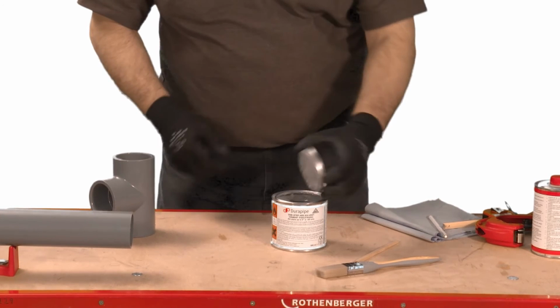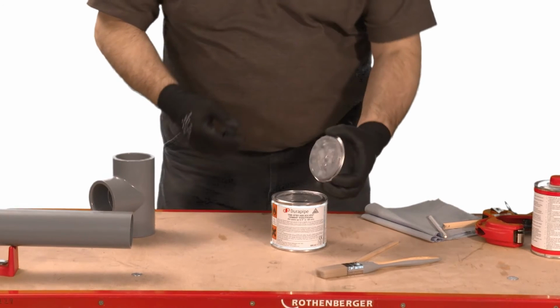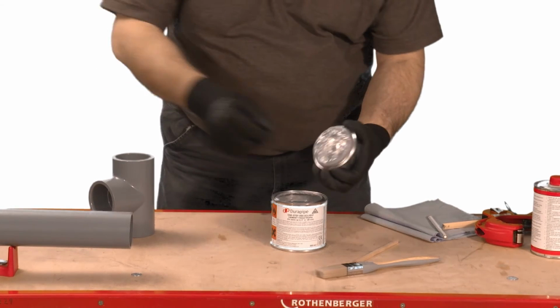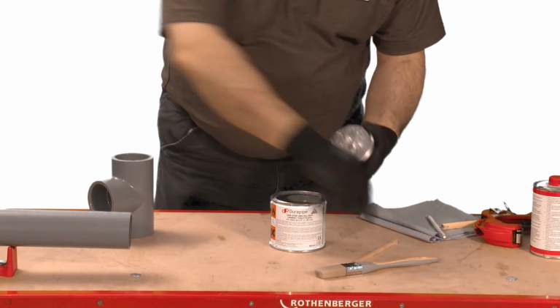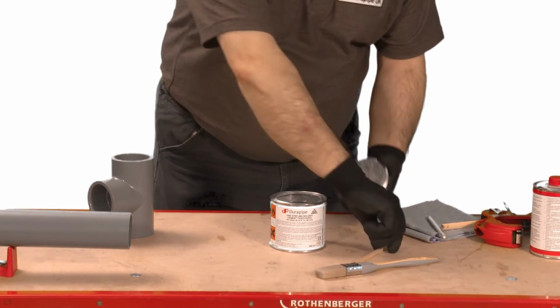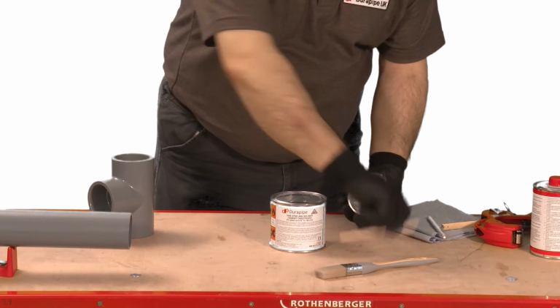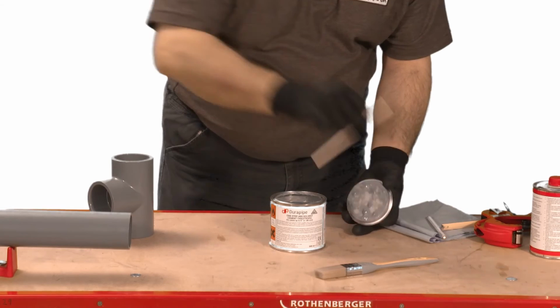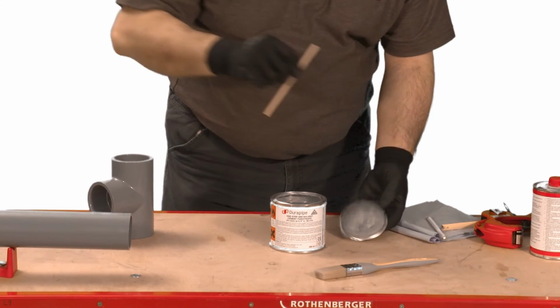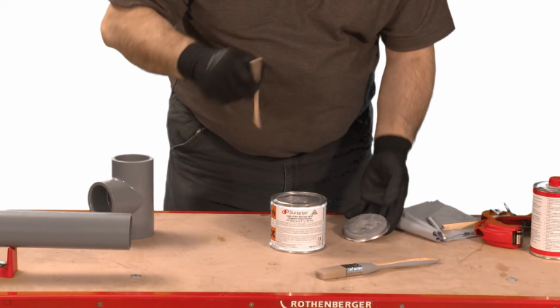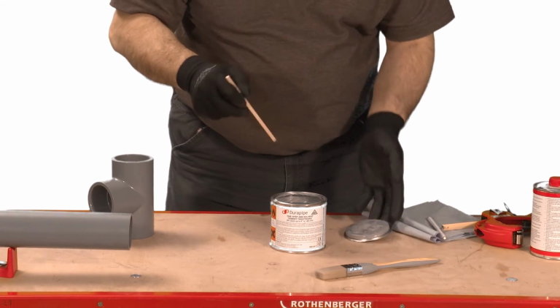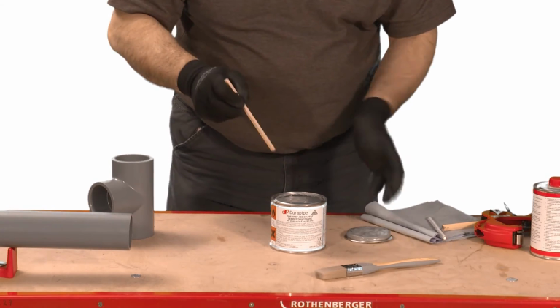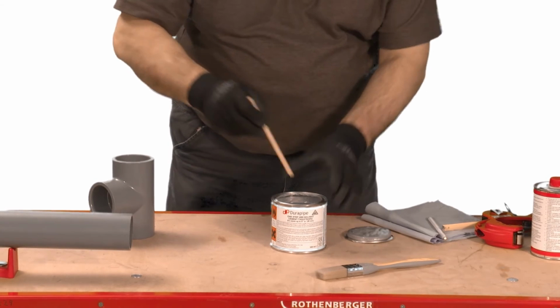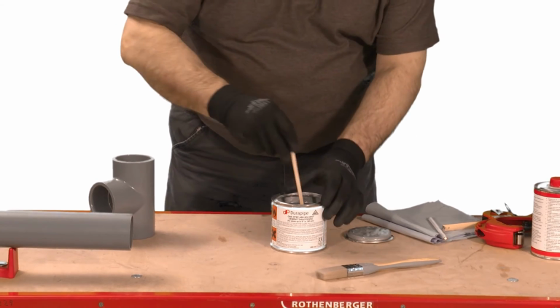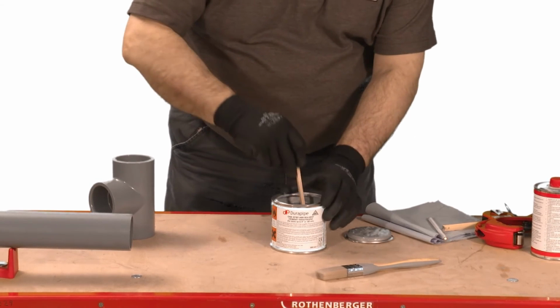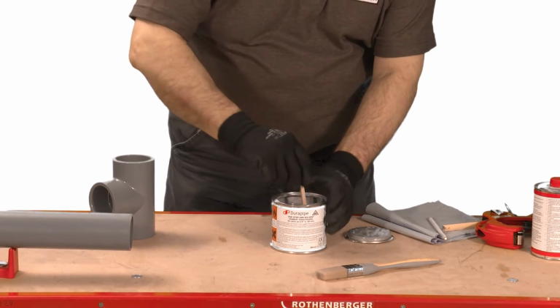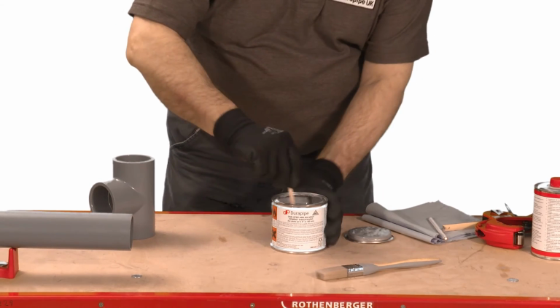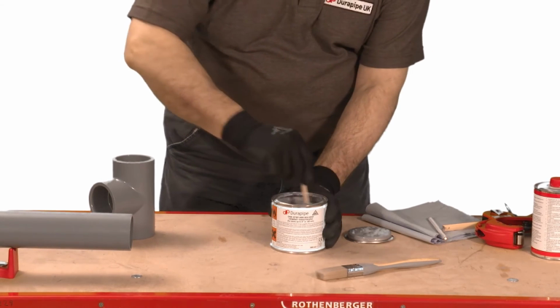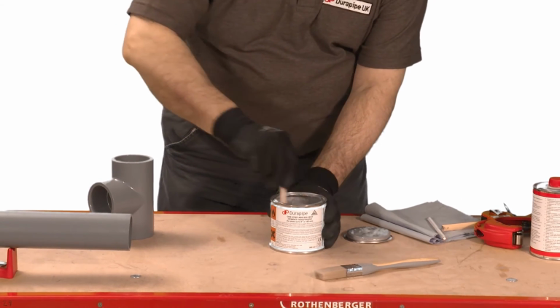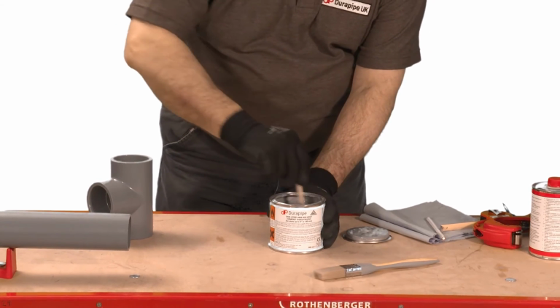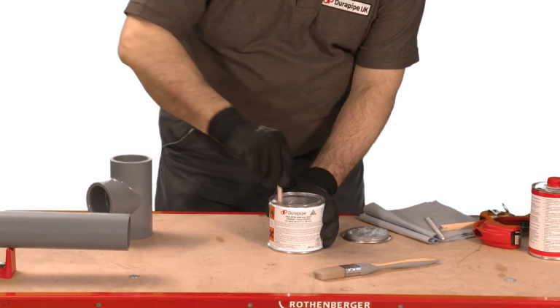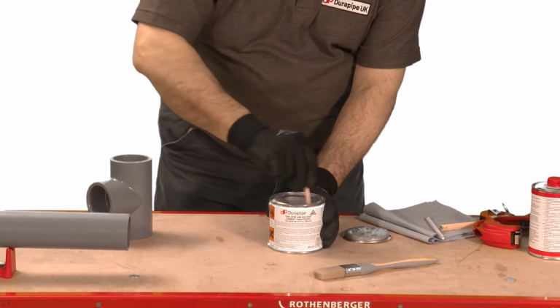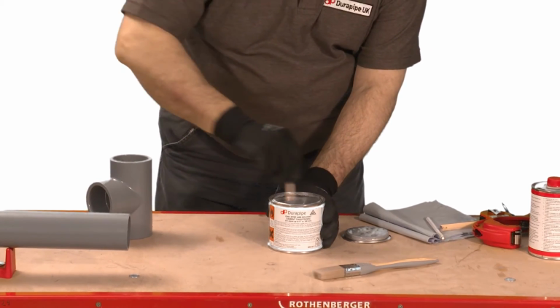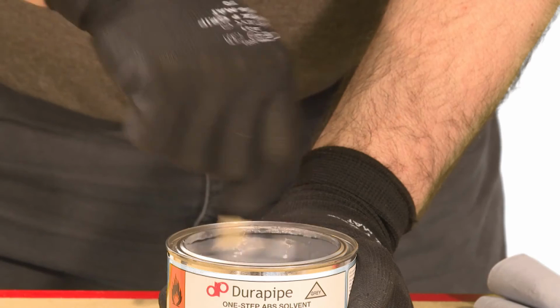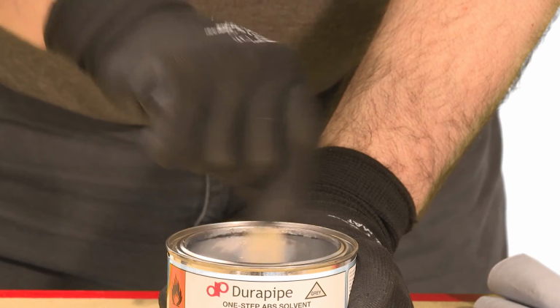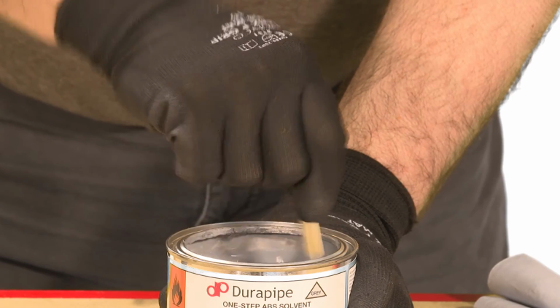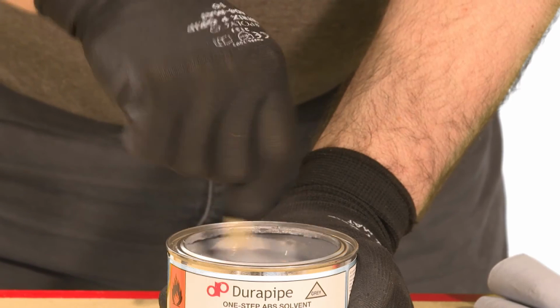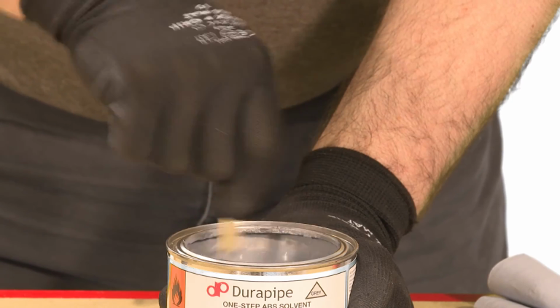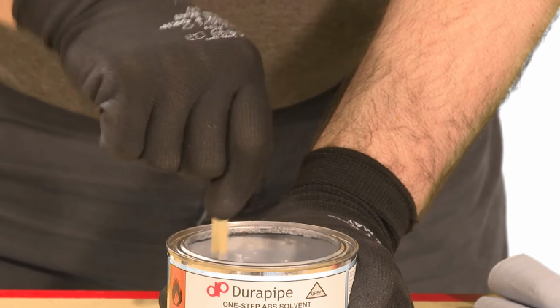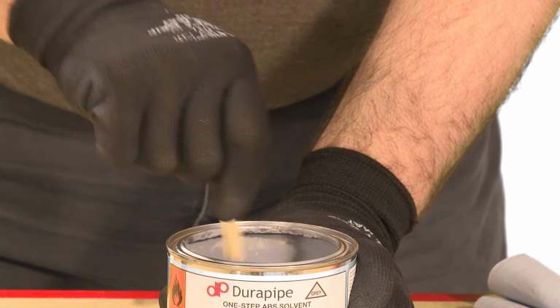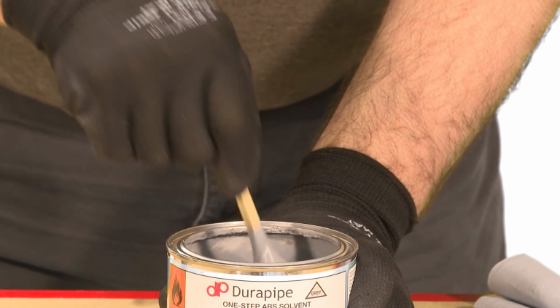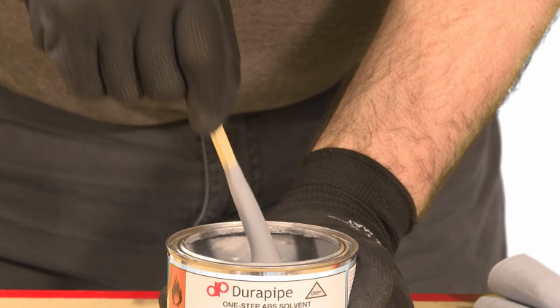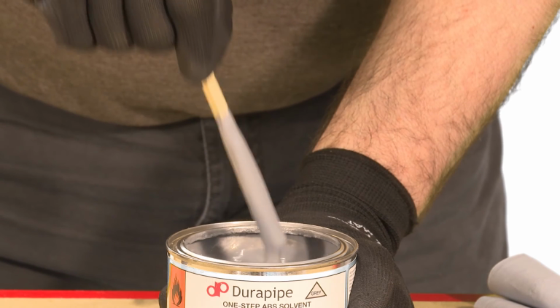Before applying the cement it's important to stir thoroughly with an appropriate tool. The cement should run off the tool as shown.